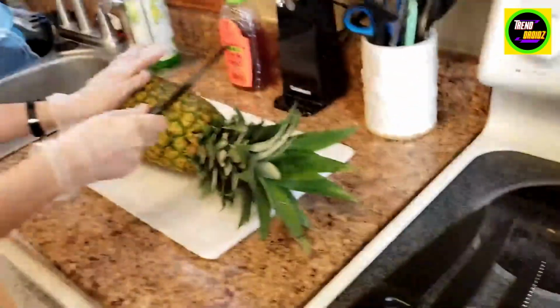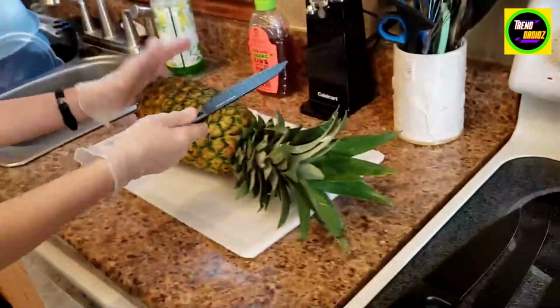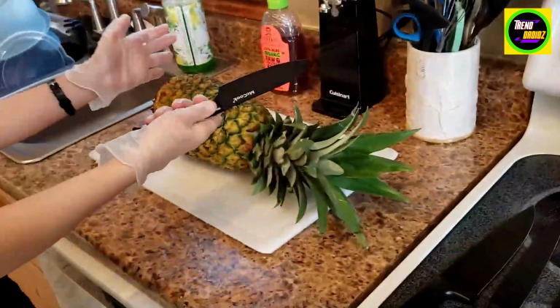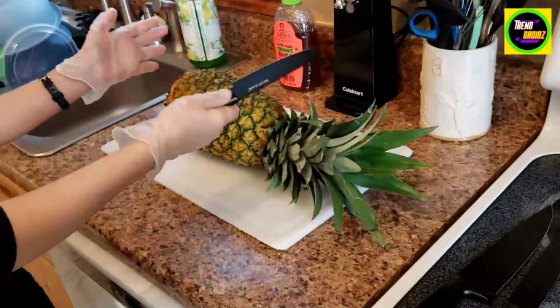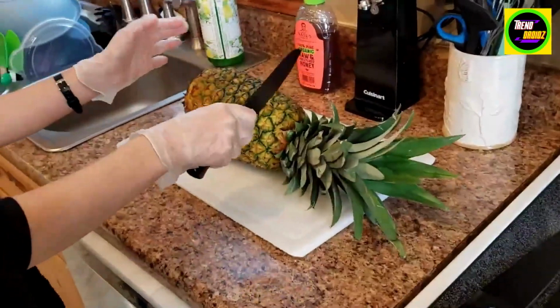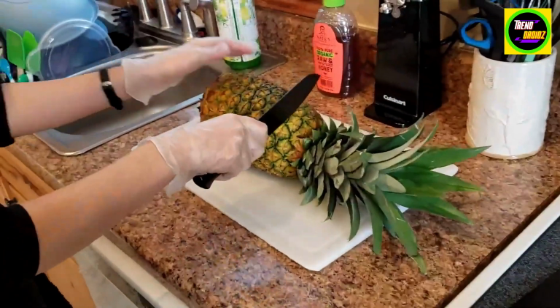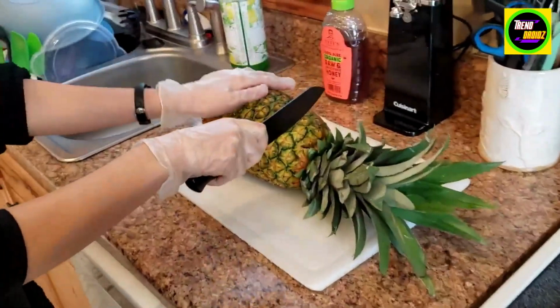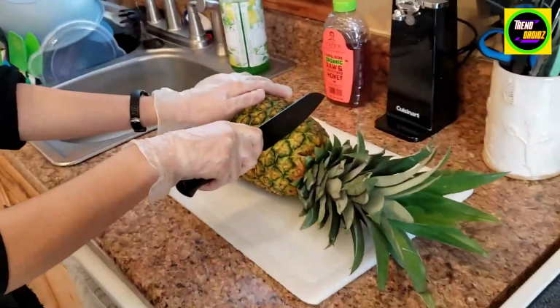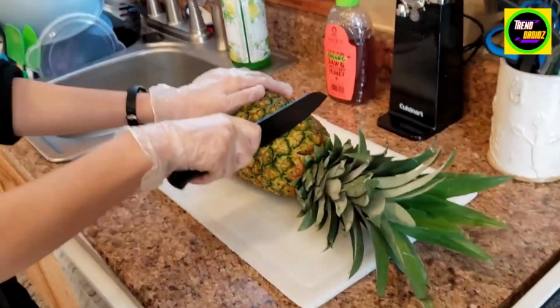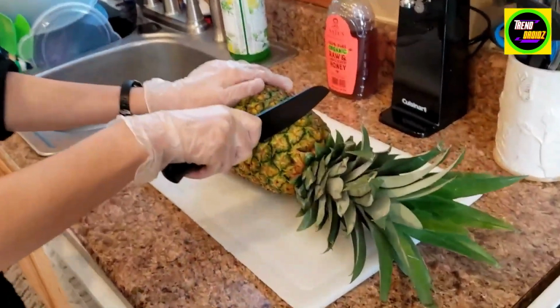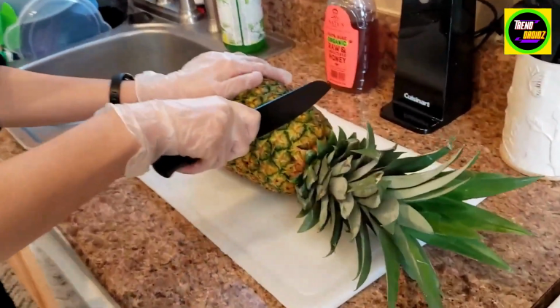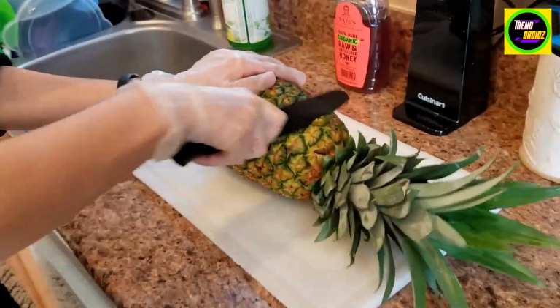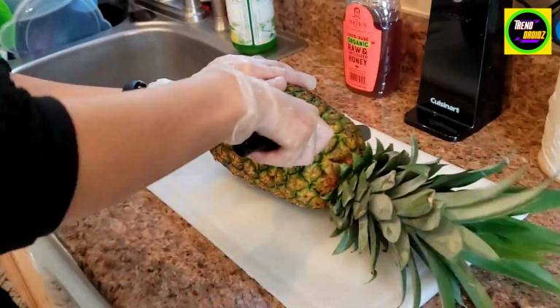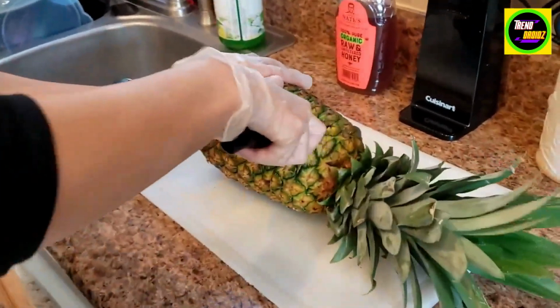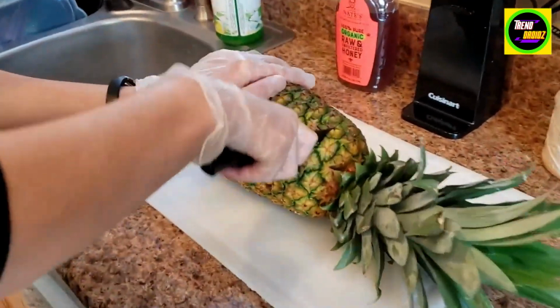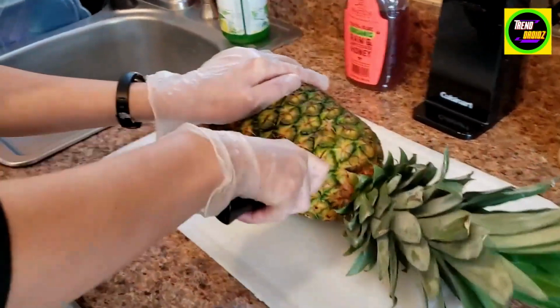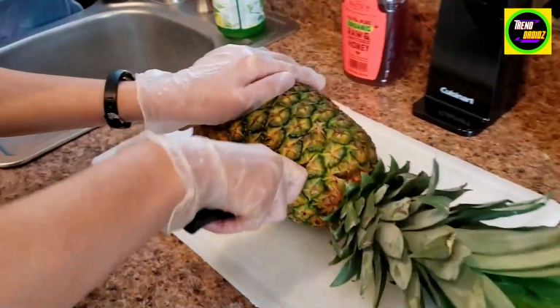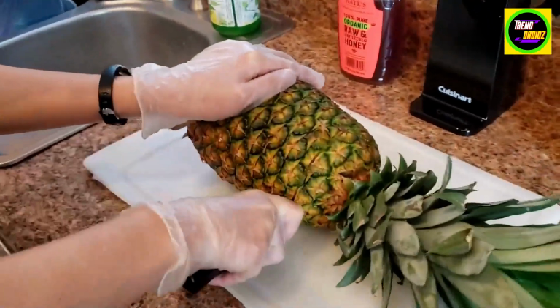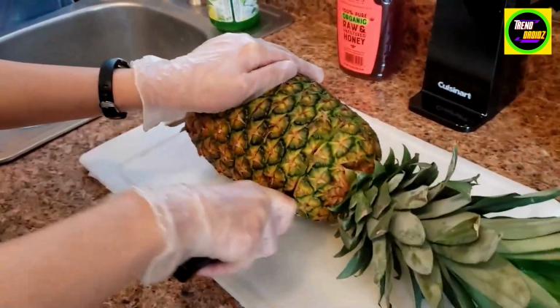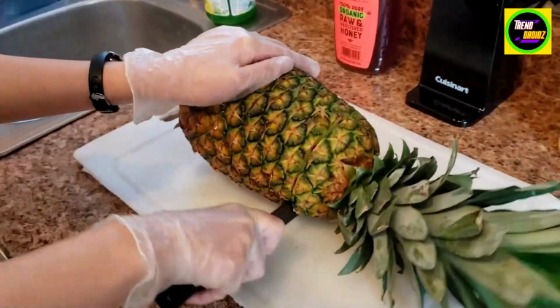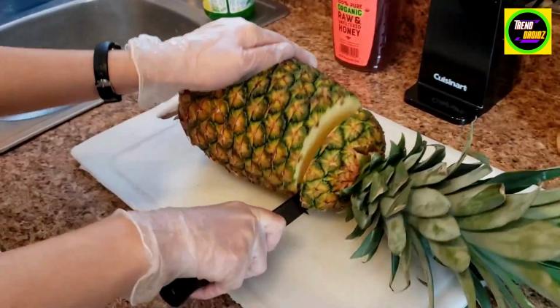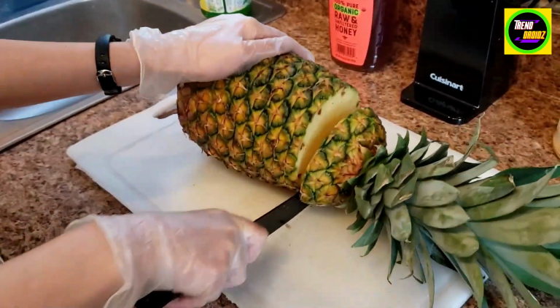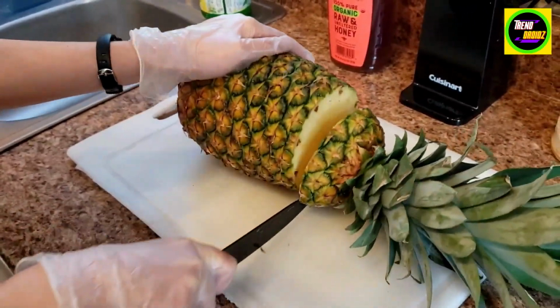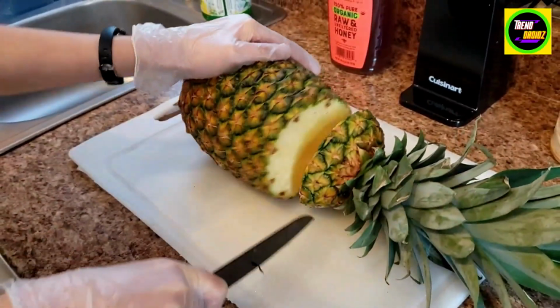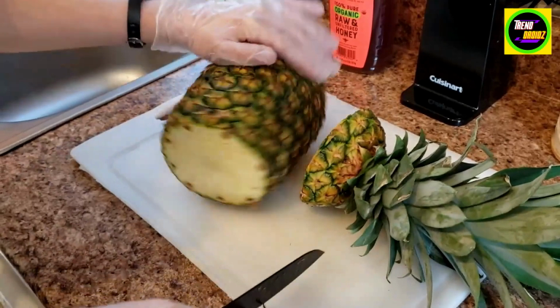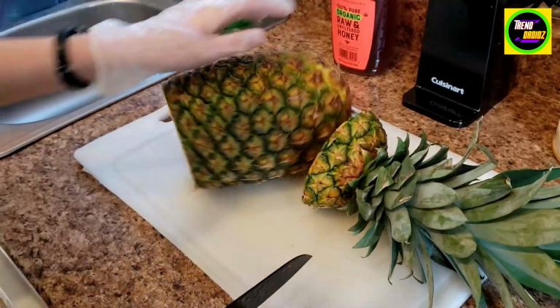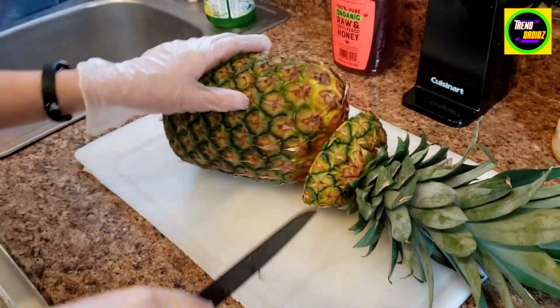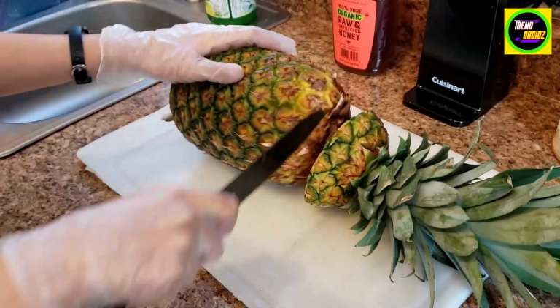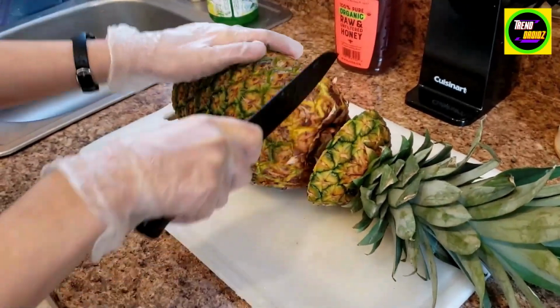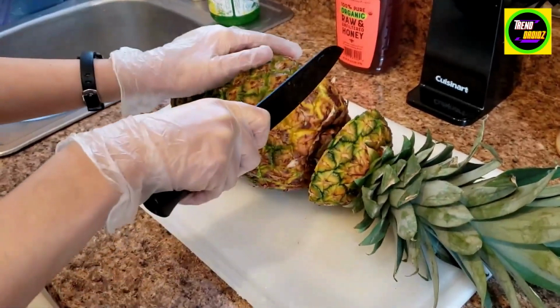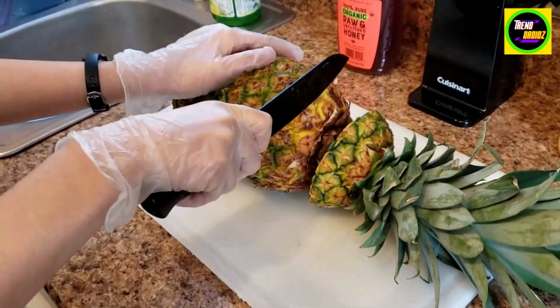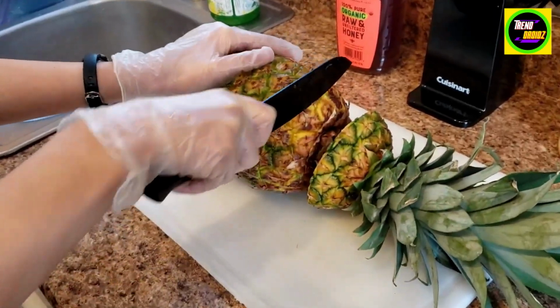All right, we're gonna cut this pineapple here. Oh, wow — cut like paper.